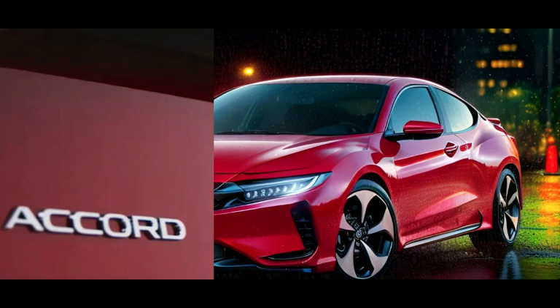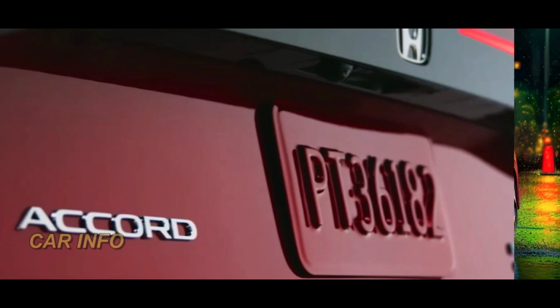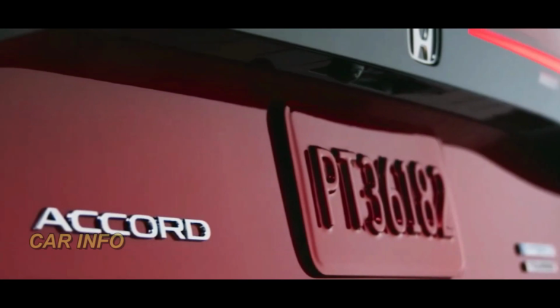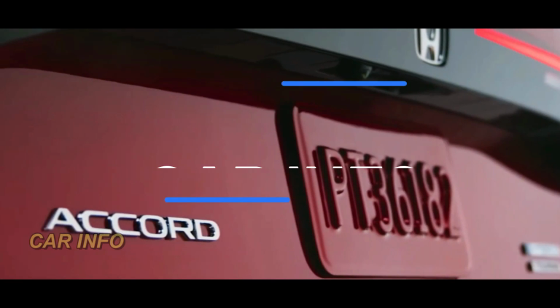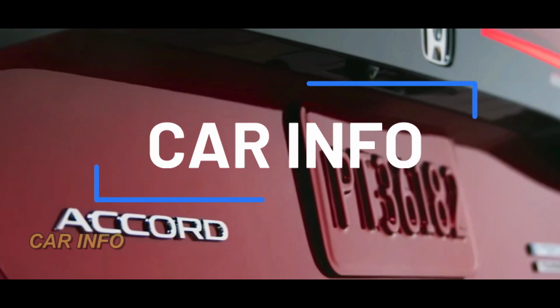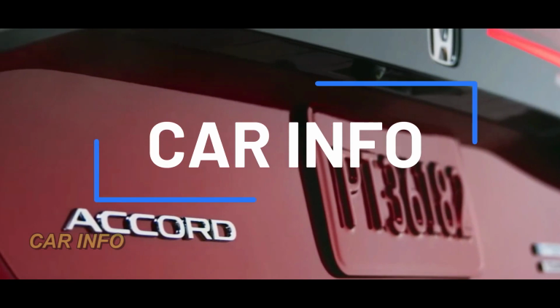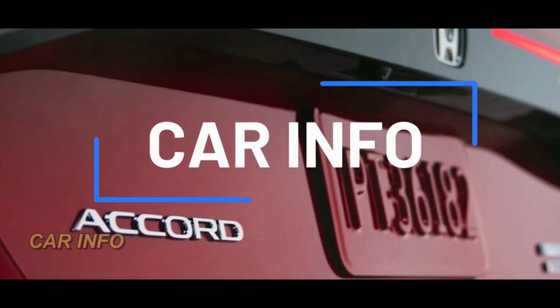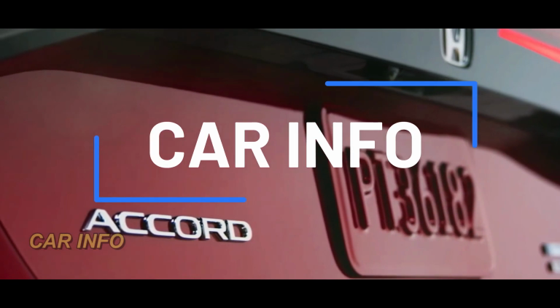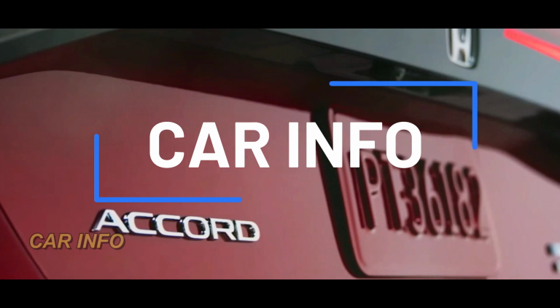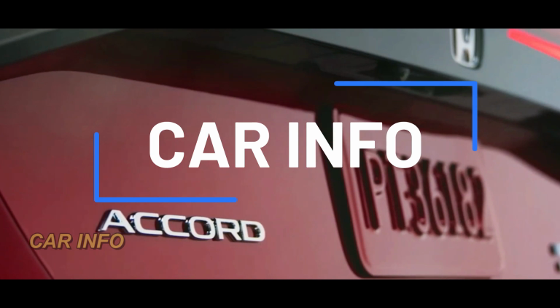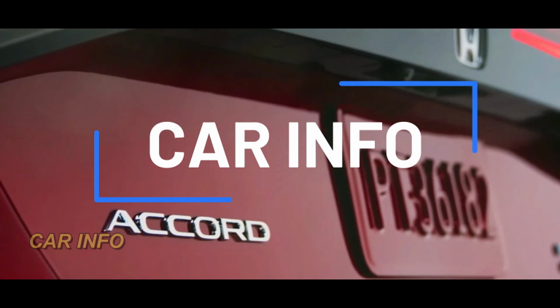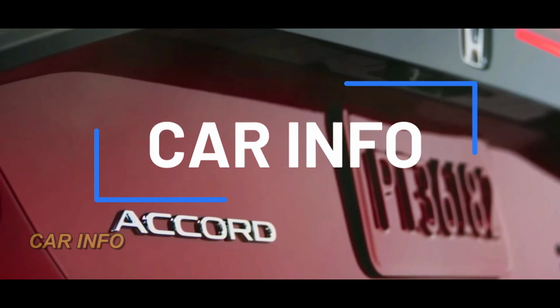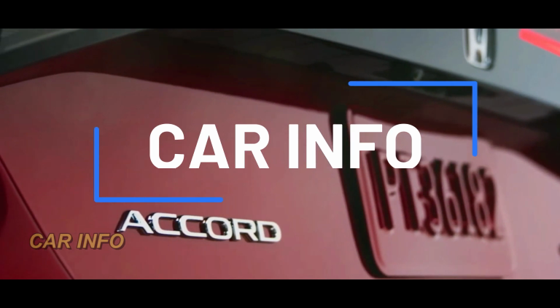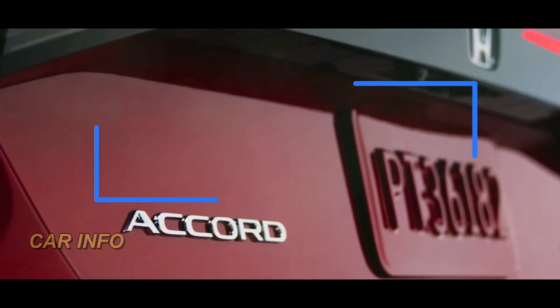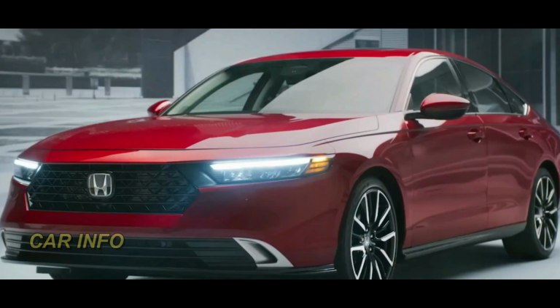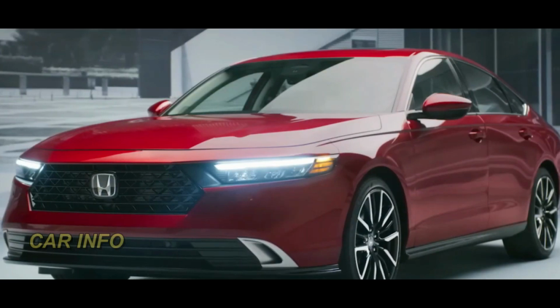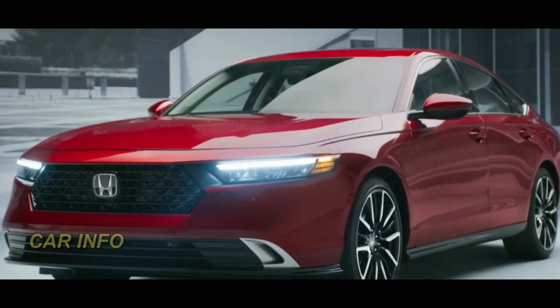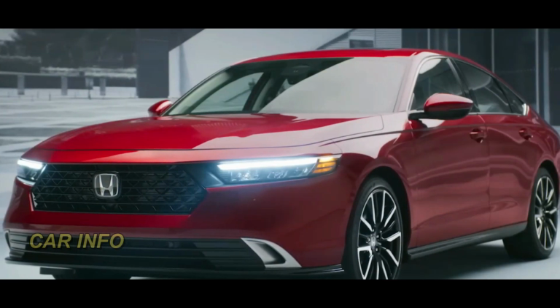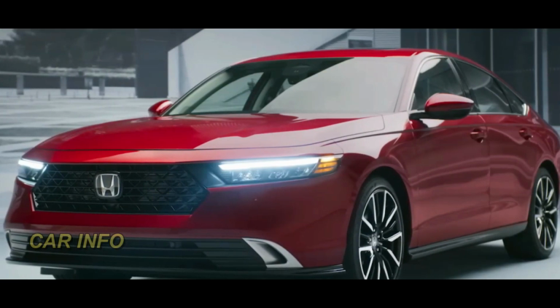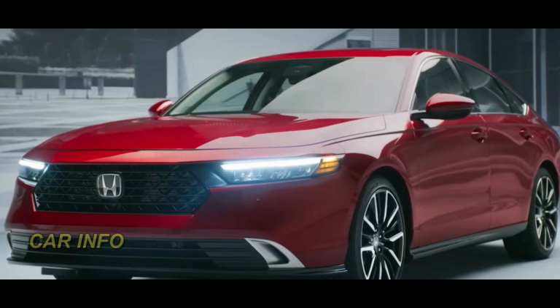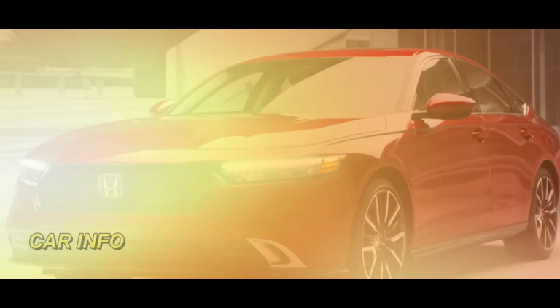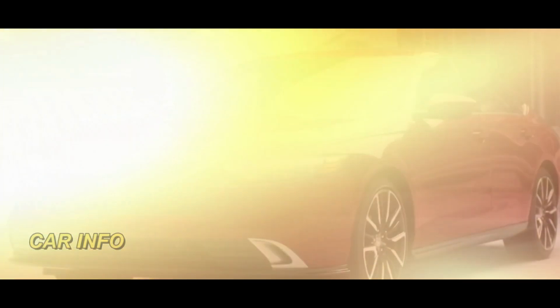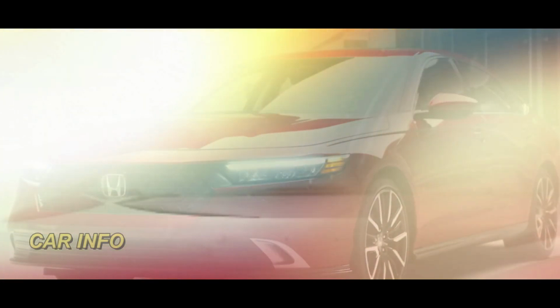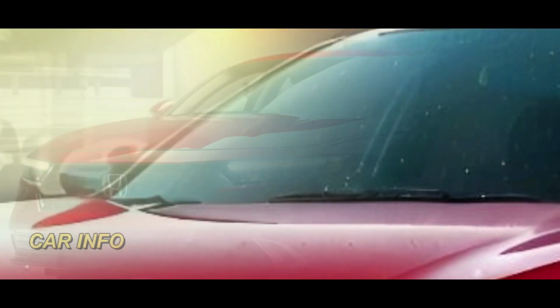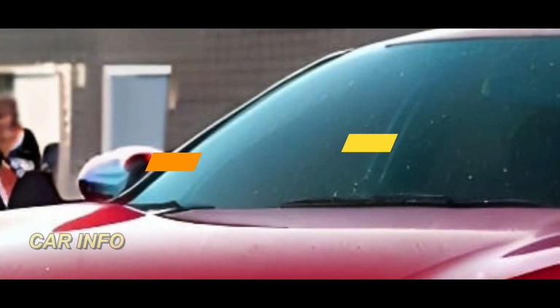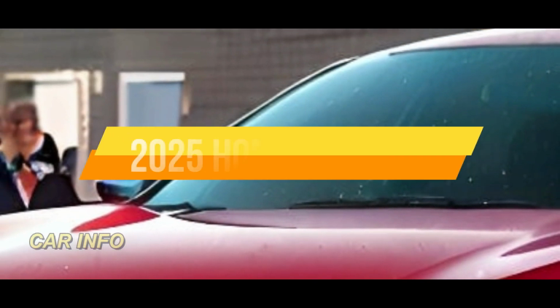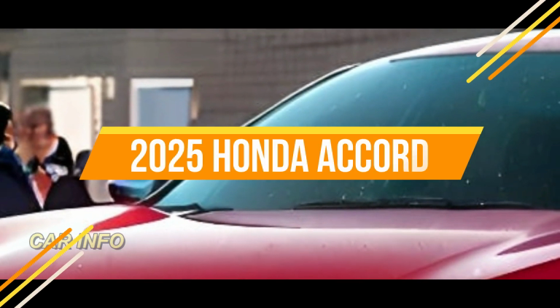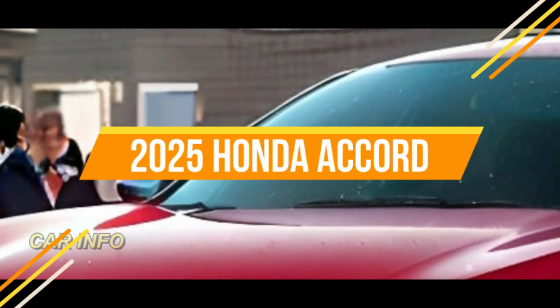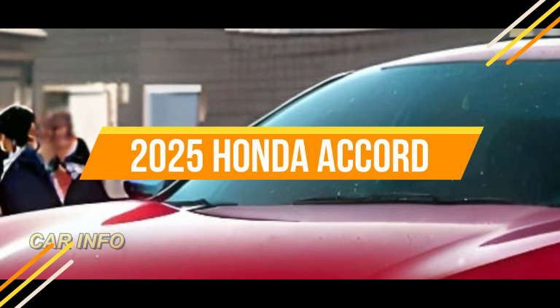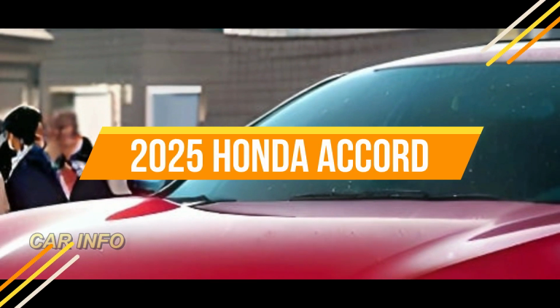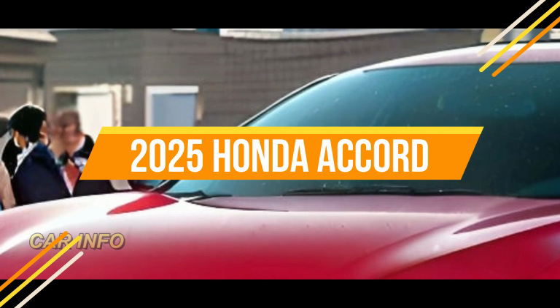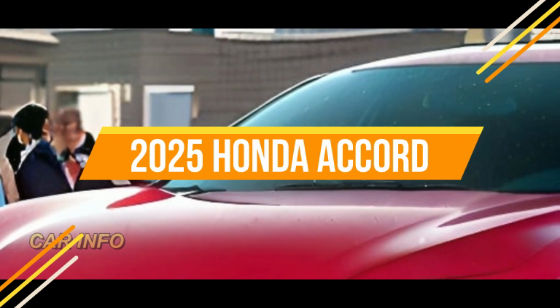Welcome to CarInfo Channel, where we're here to reveal the exciting new changes coming to the iconic 2025 Honda Accord.